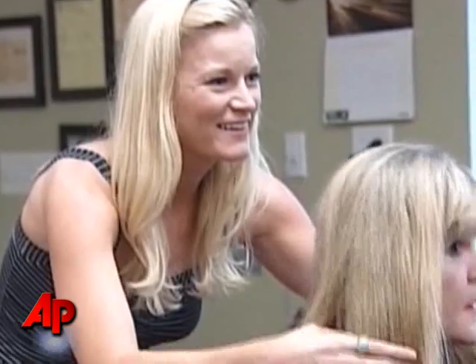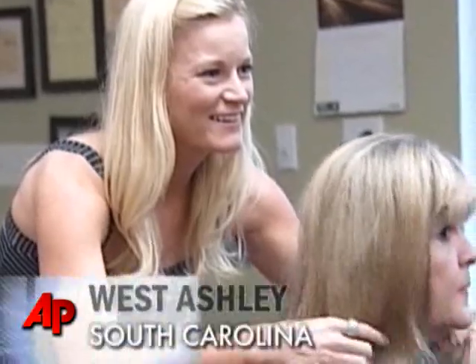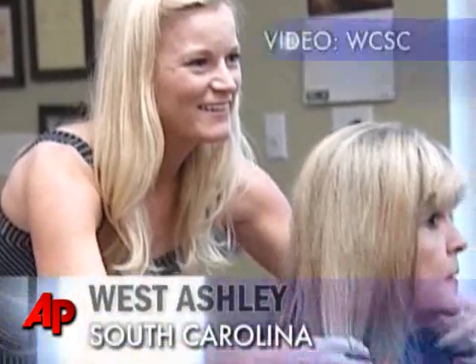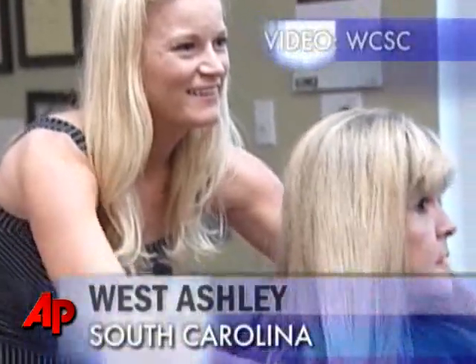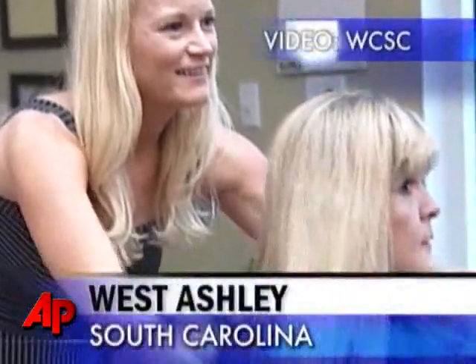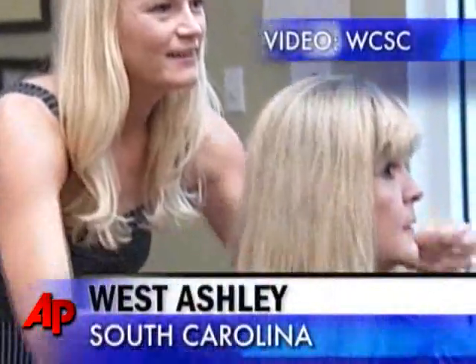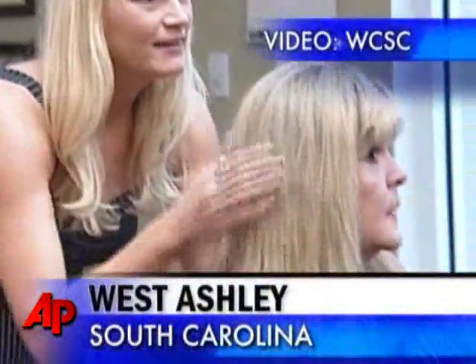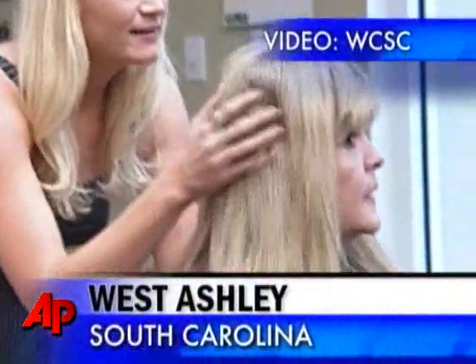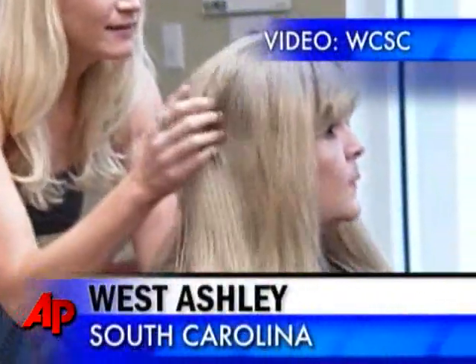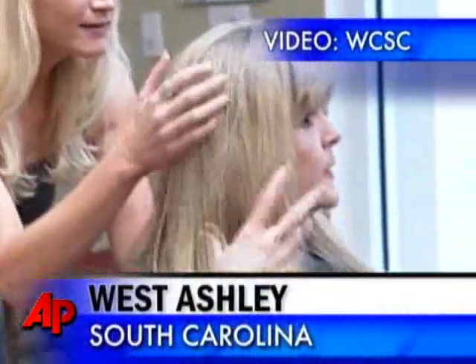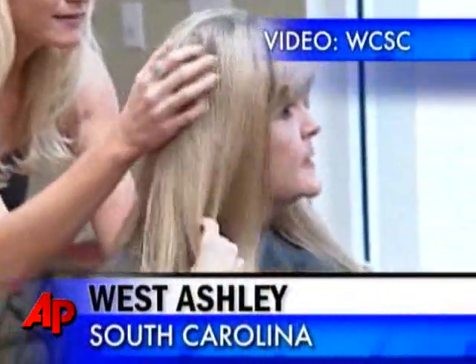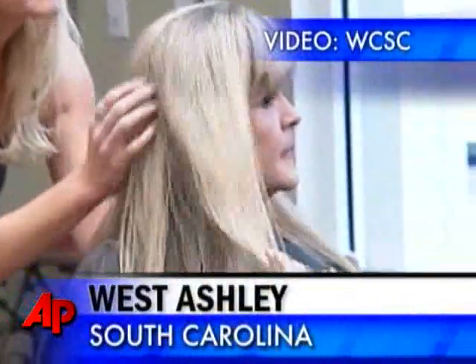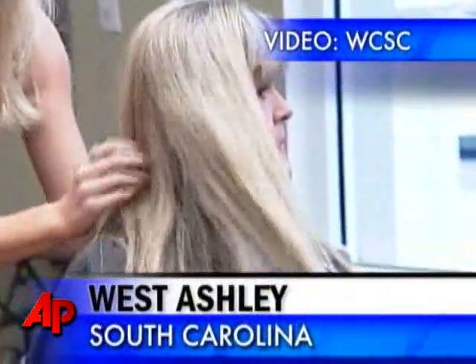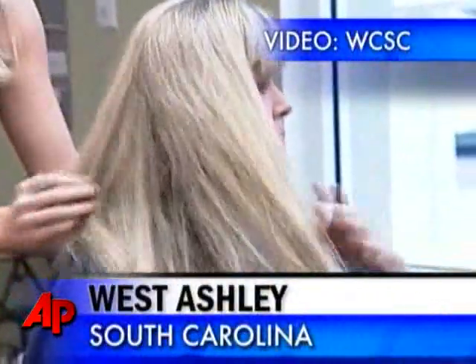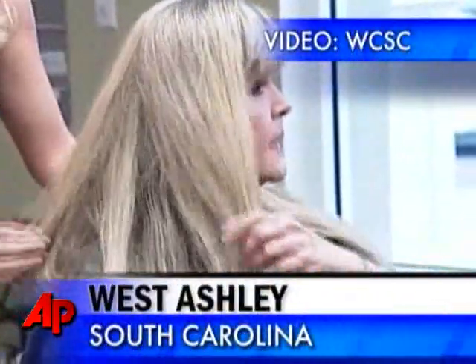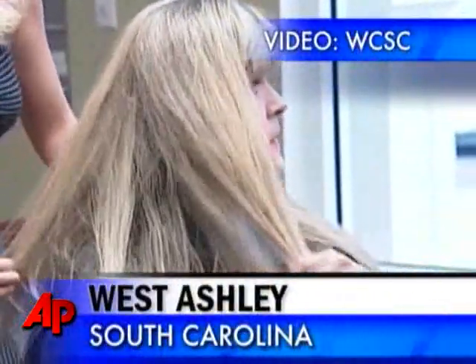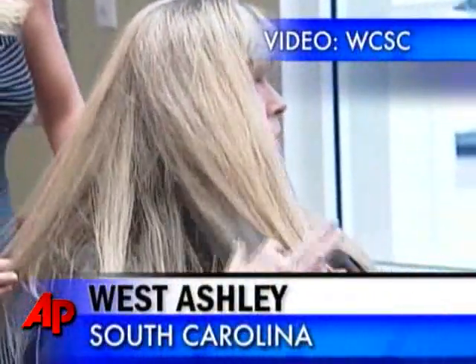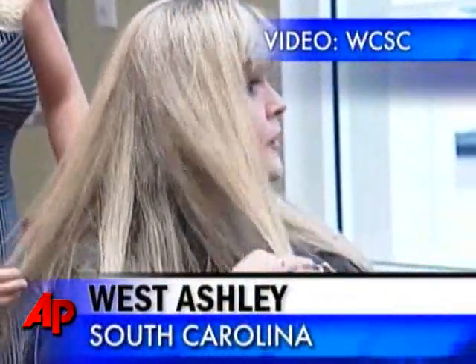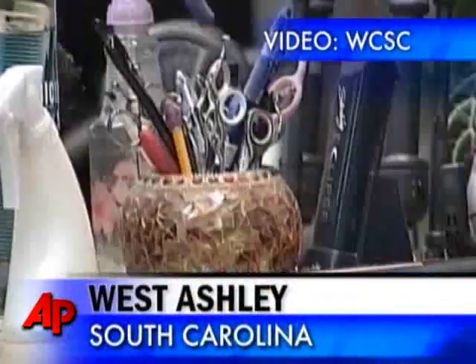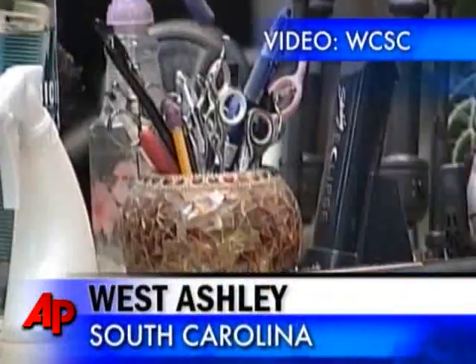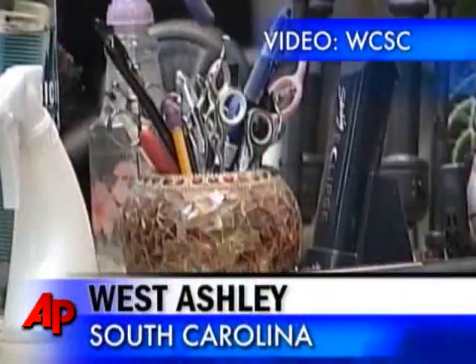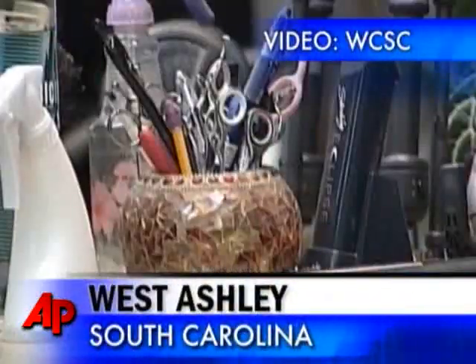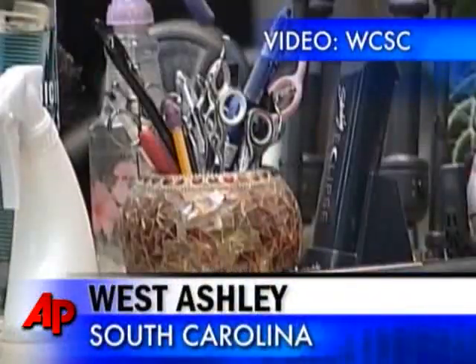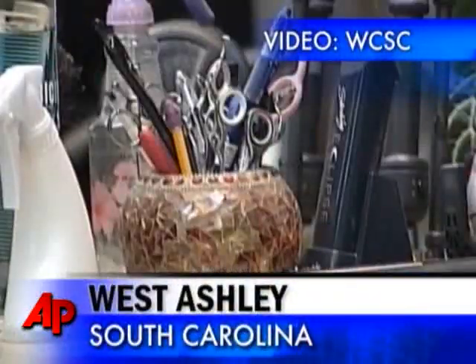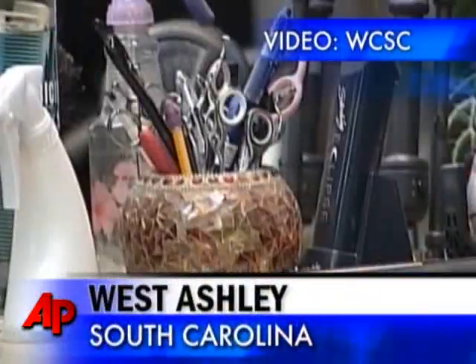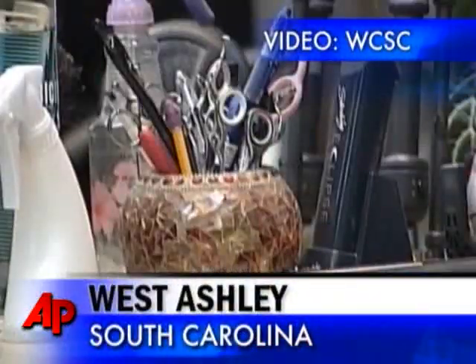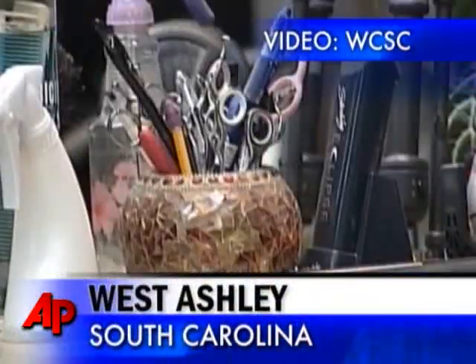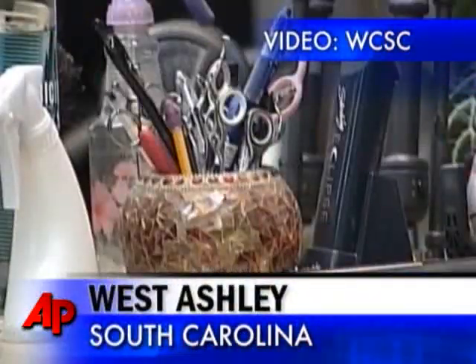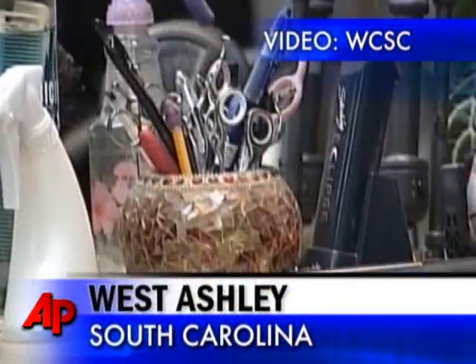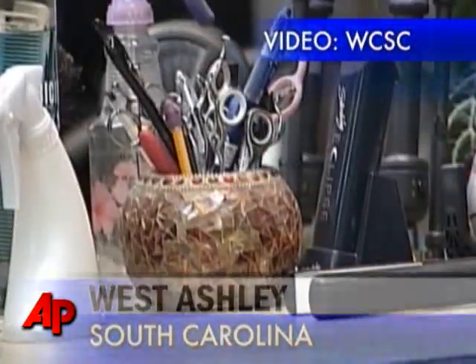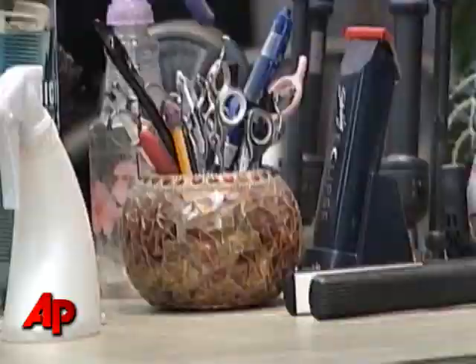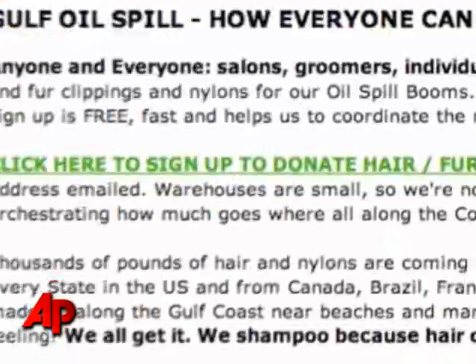Get a haircut and help out the Gulf oil spill. Sounds like a stretch, huh? But it's true.